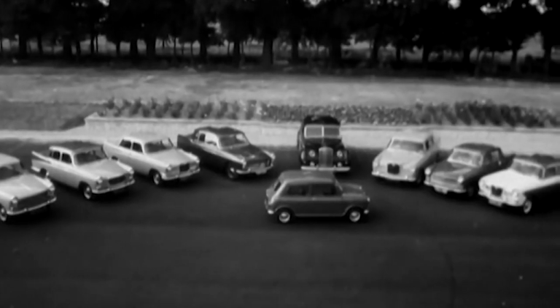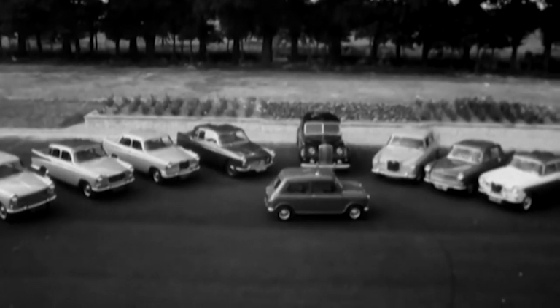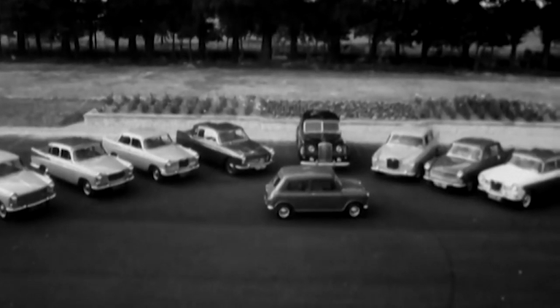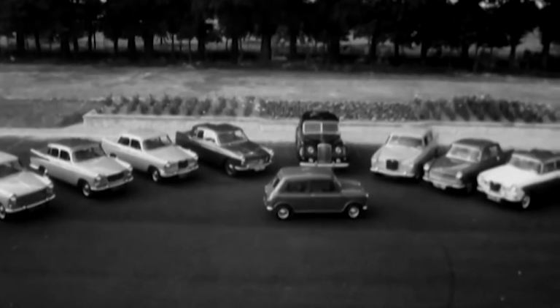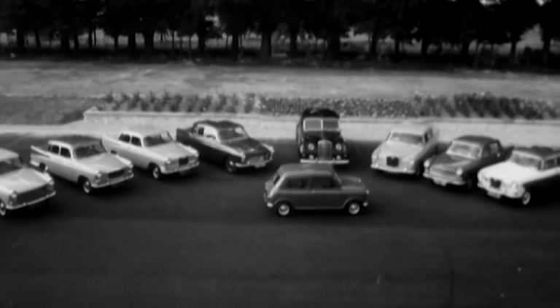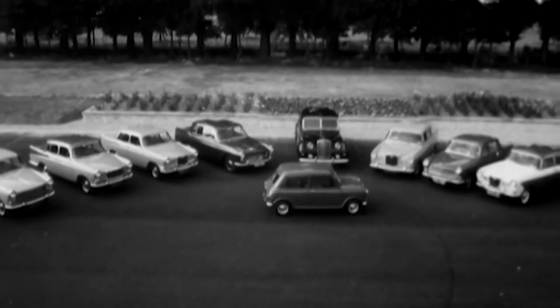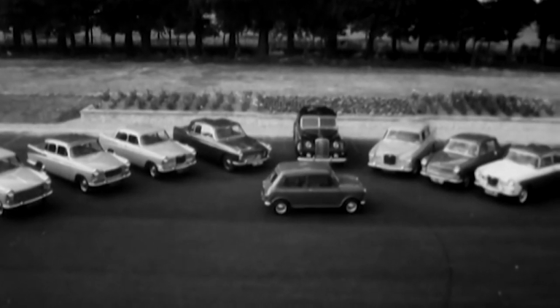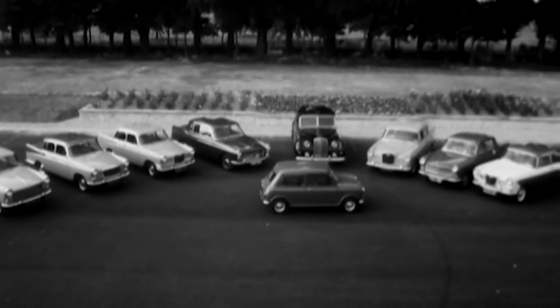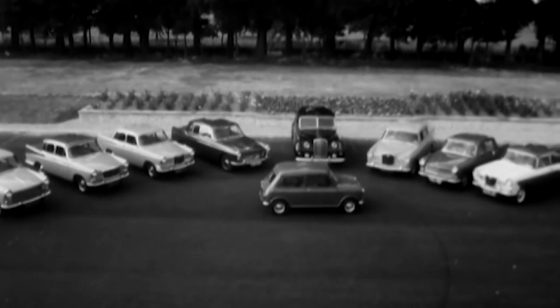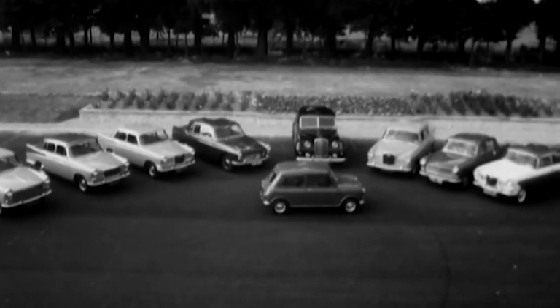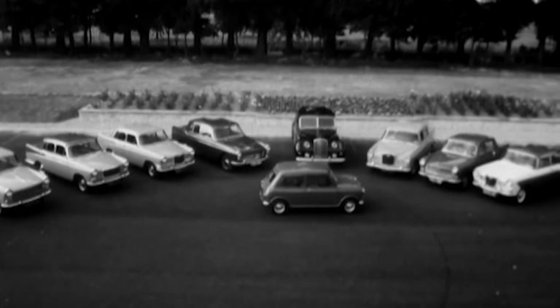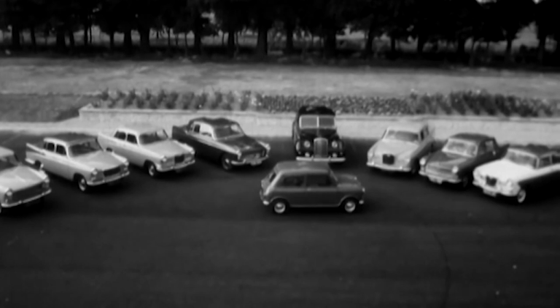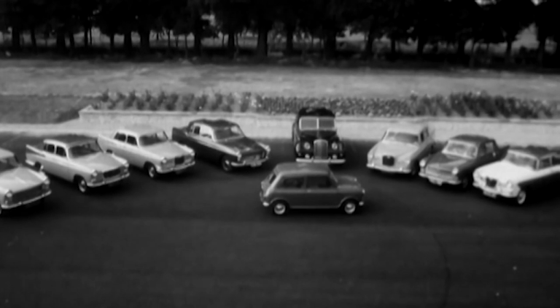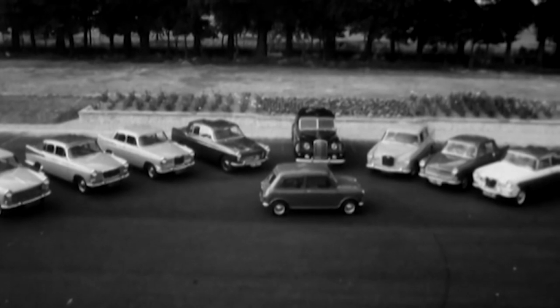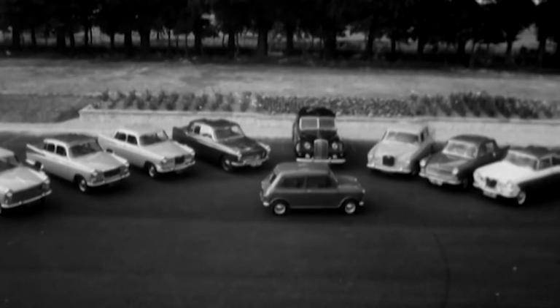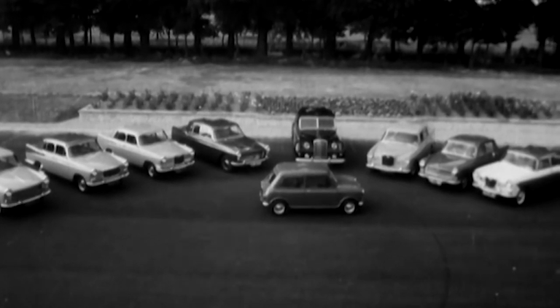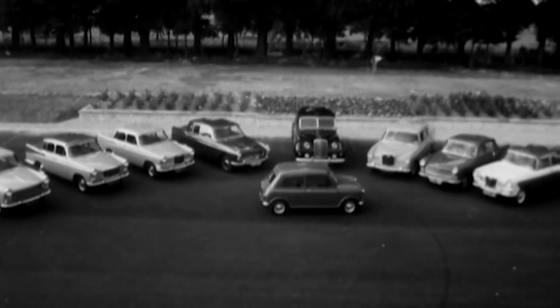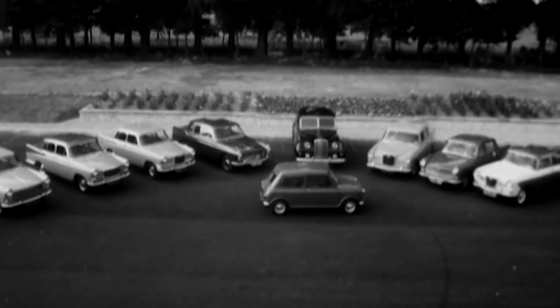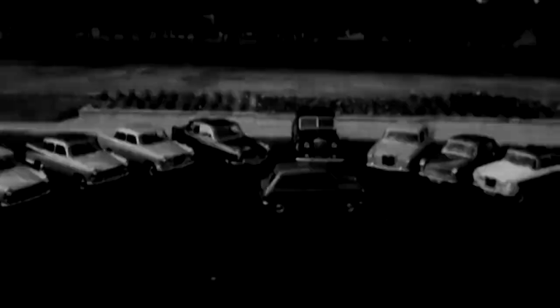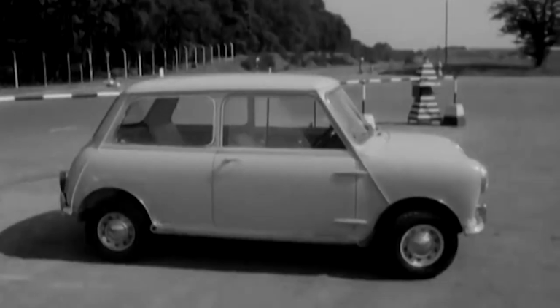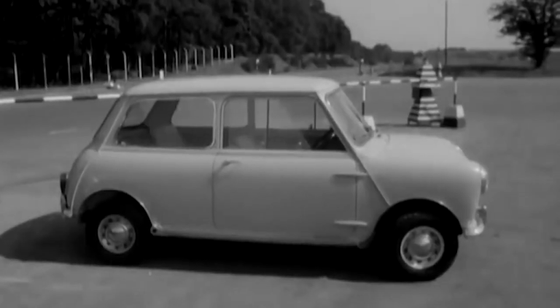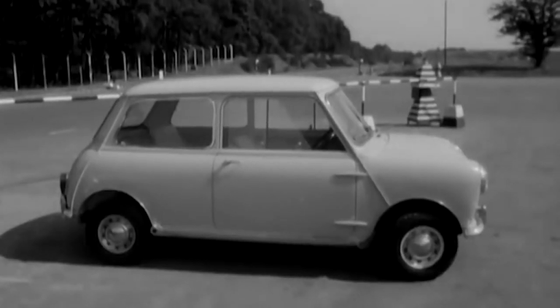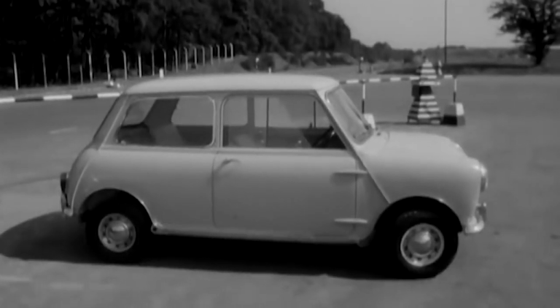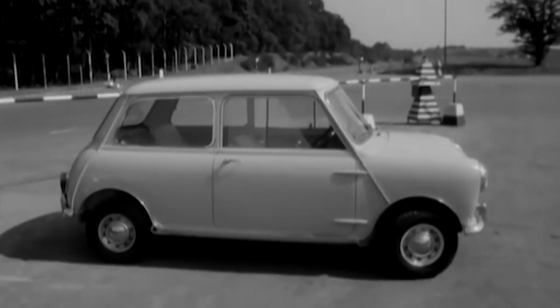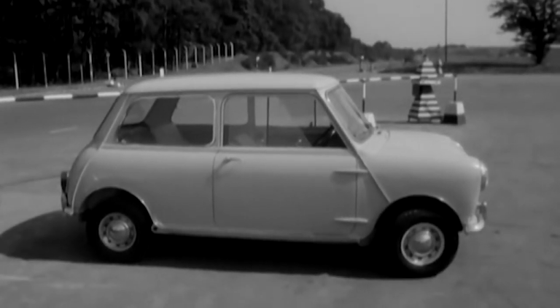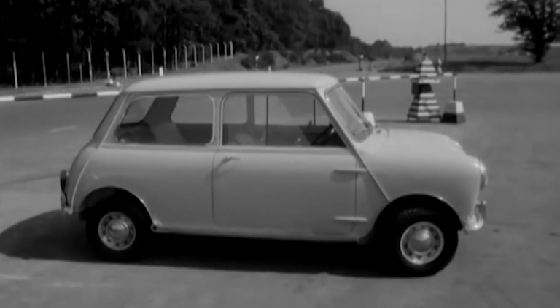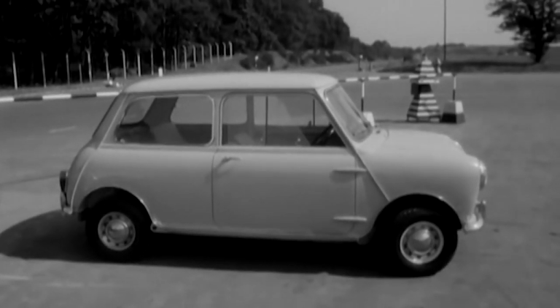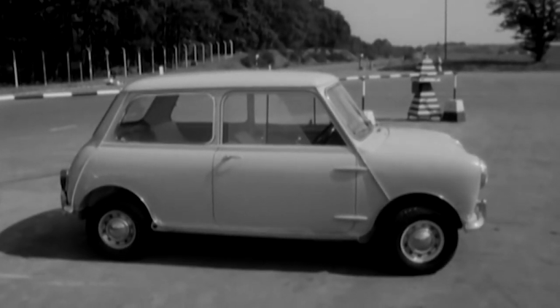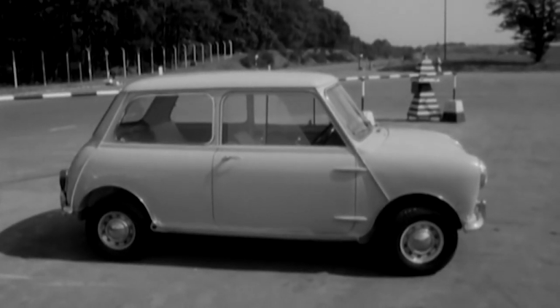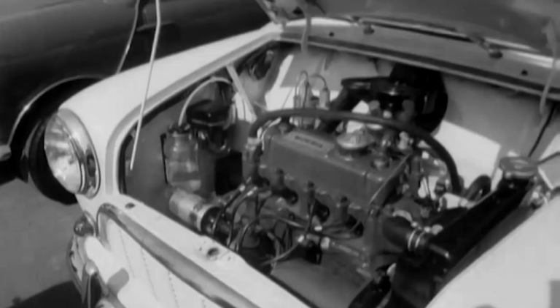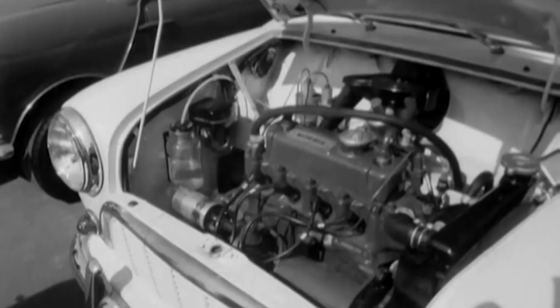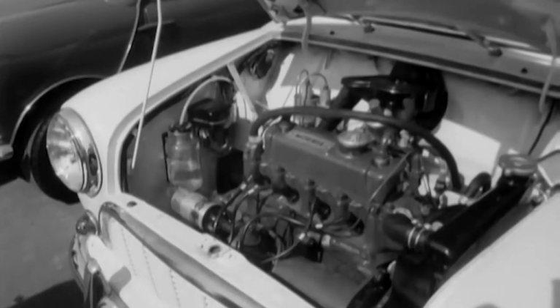A new baby in a famous family, and important because it's so small — the British Motor Corporation's Mini Minor.